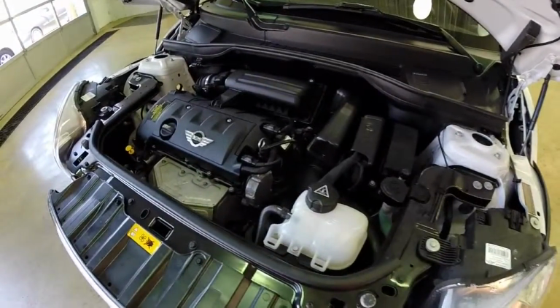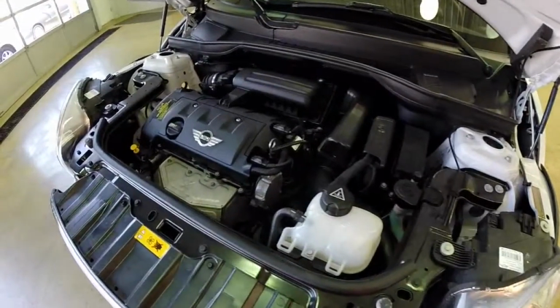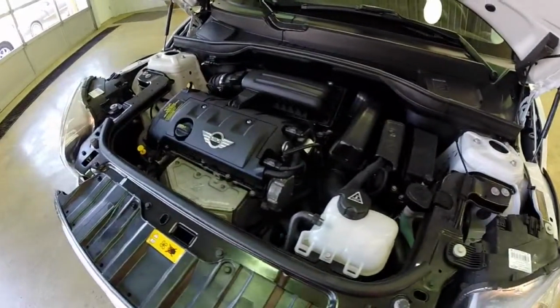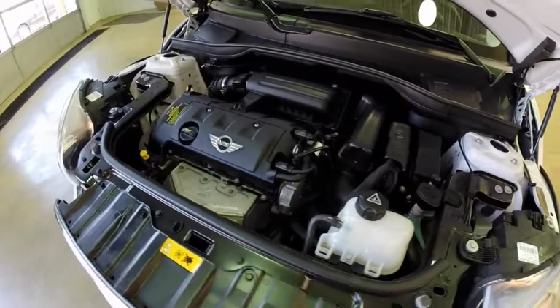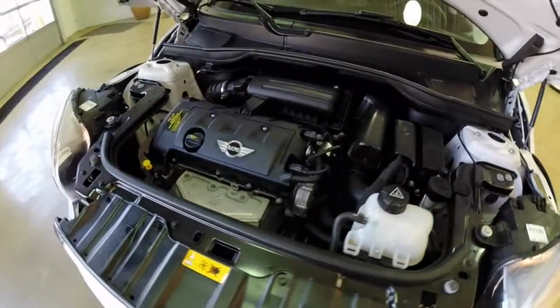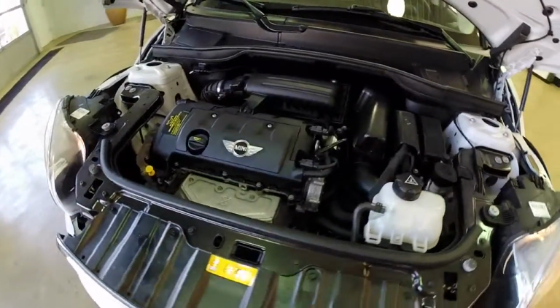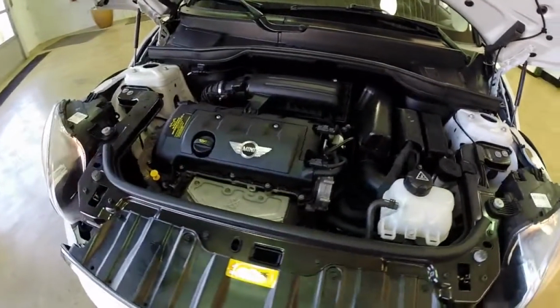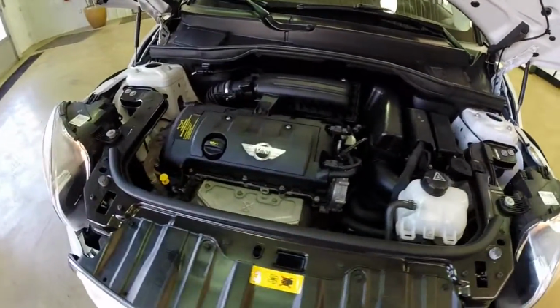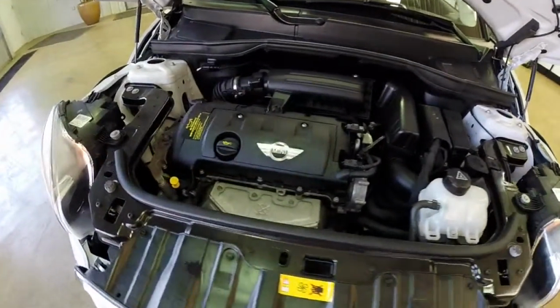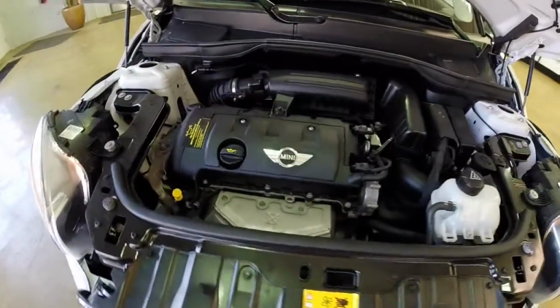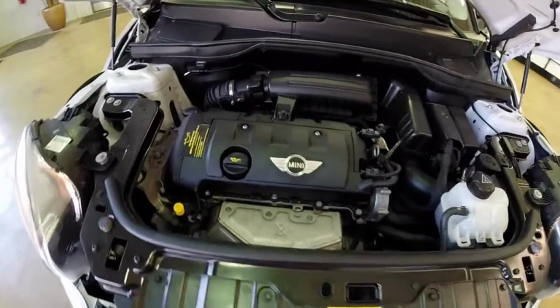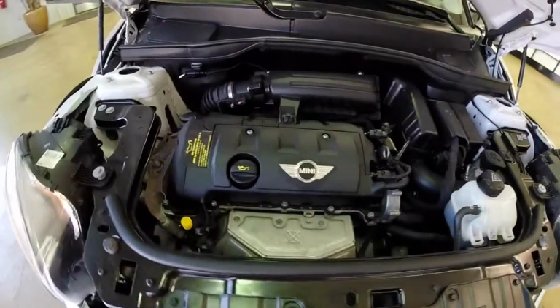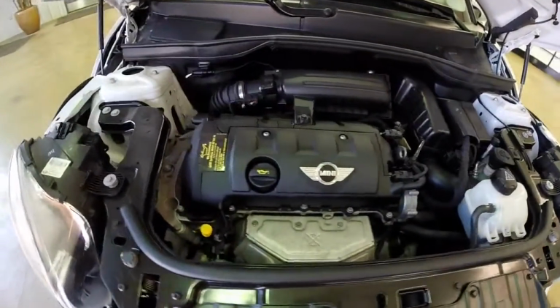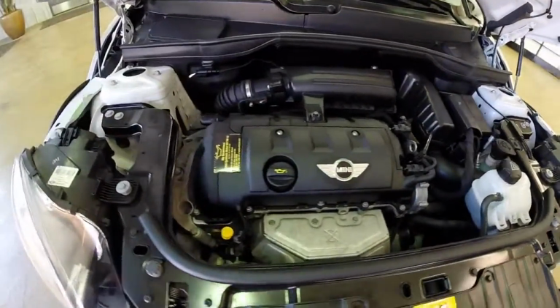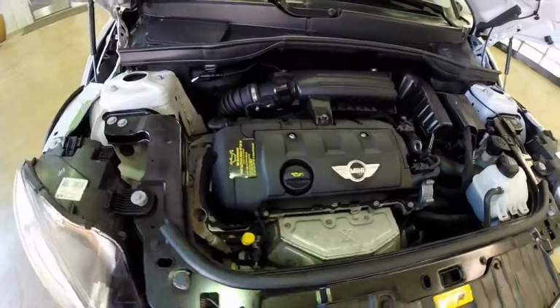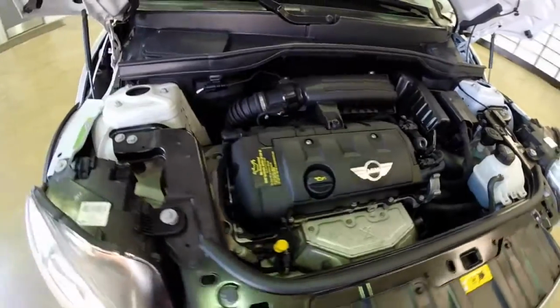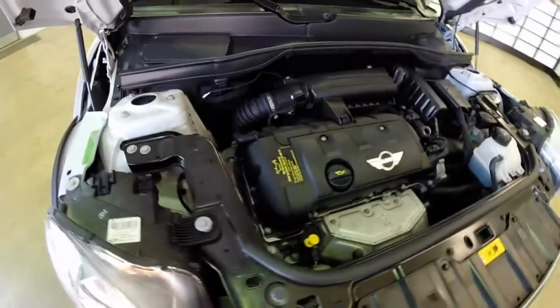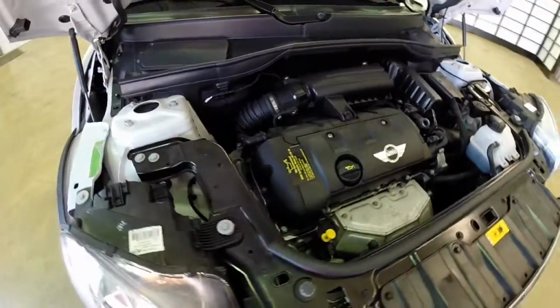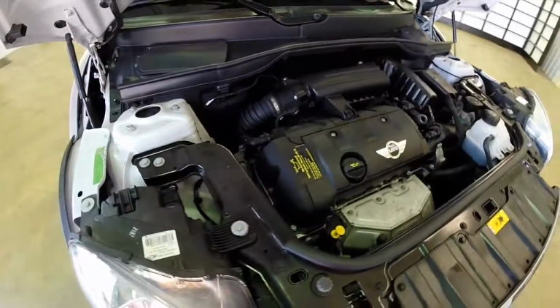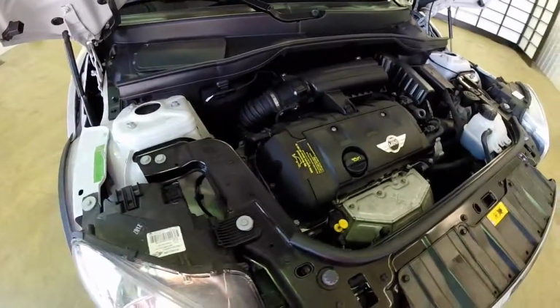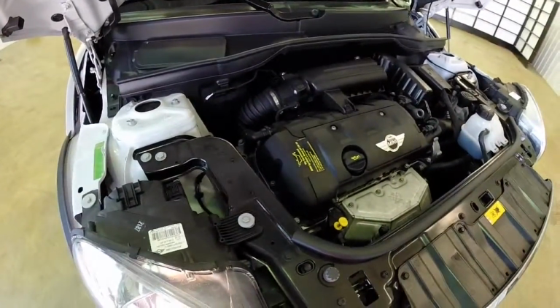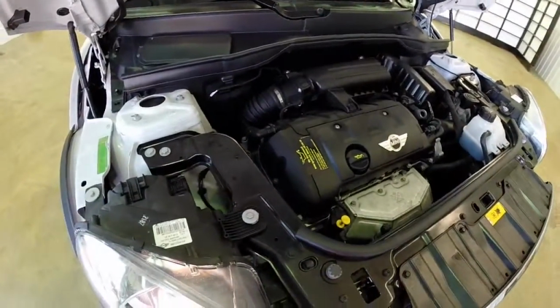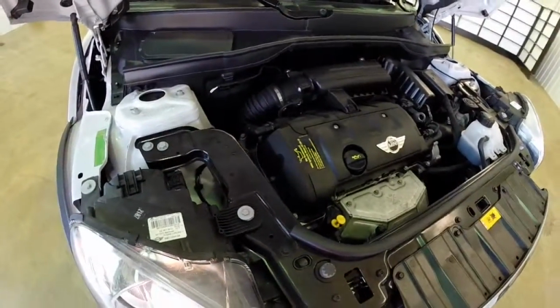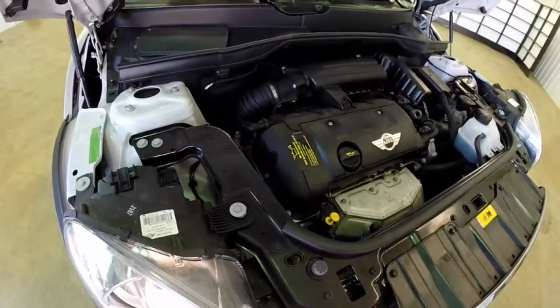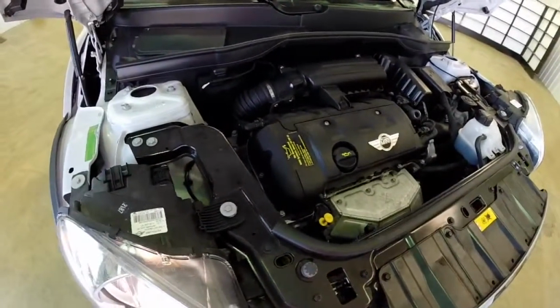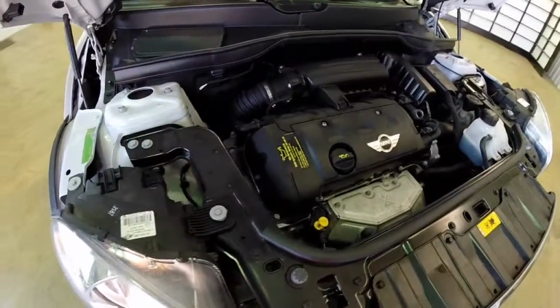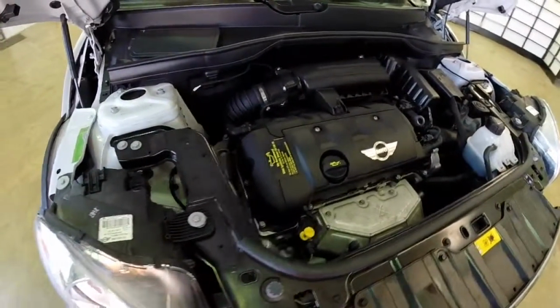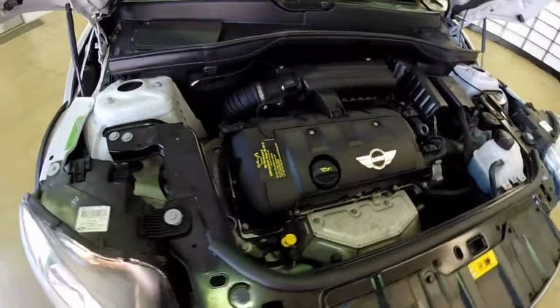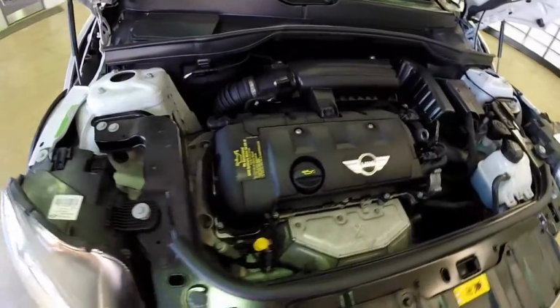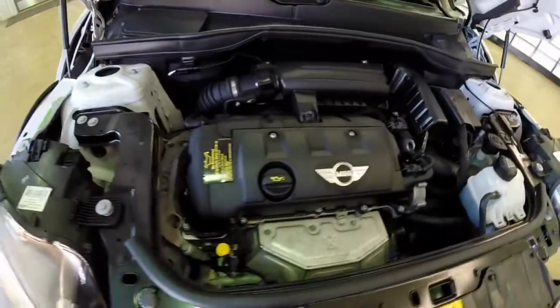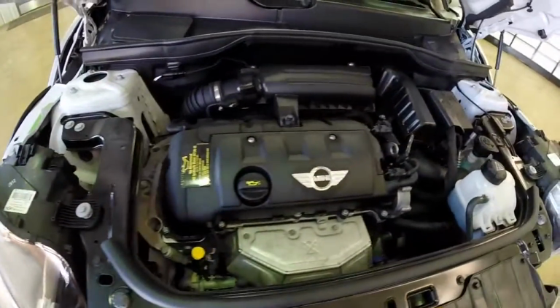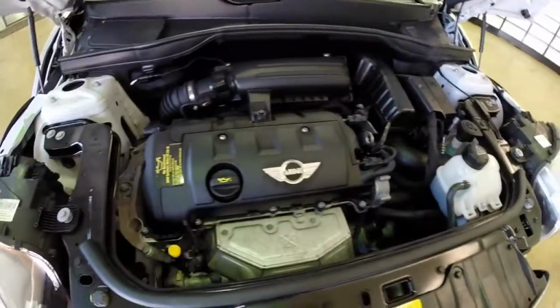This vehicle is powered by a 1.6-liter four-cylinder engine with a six-speed Steptronic automatic transmission.